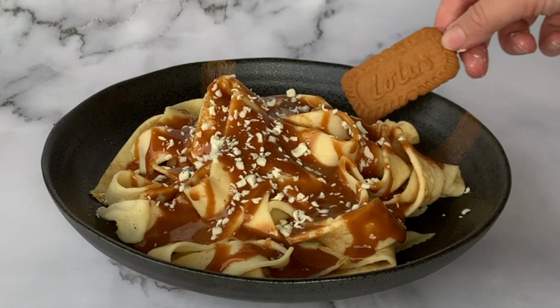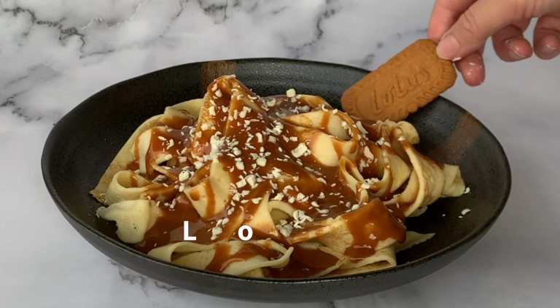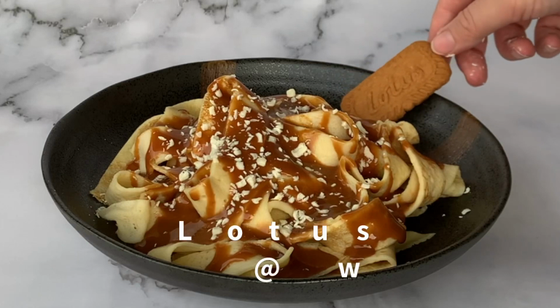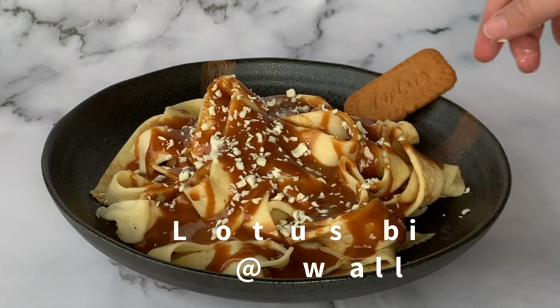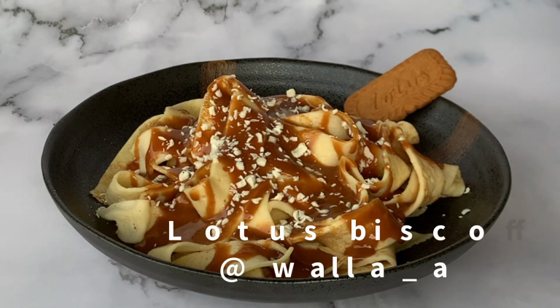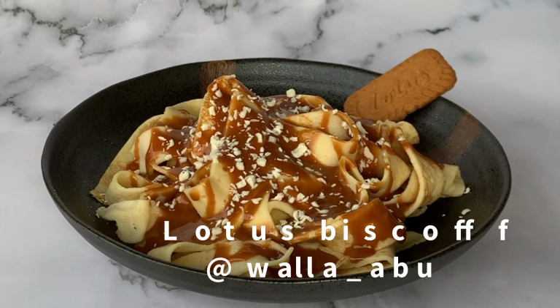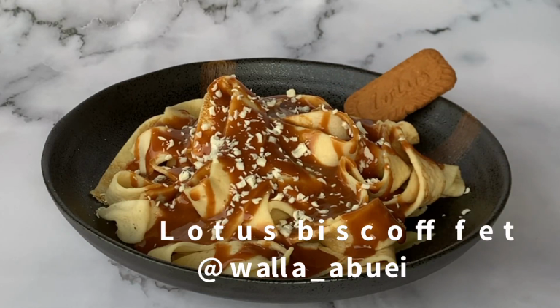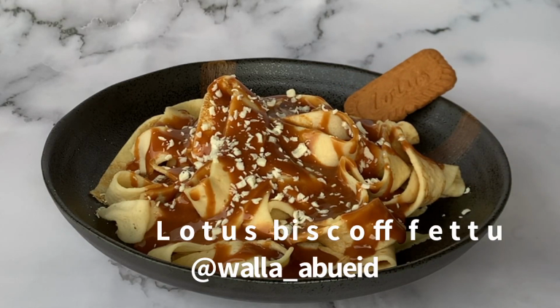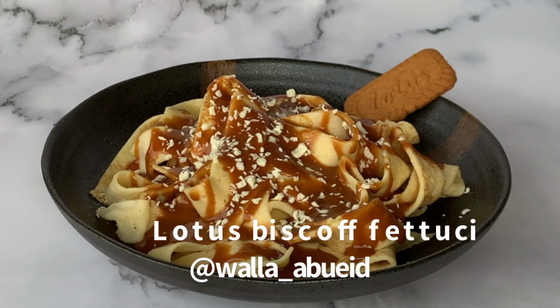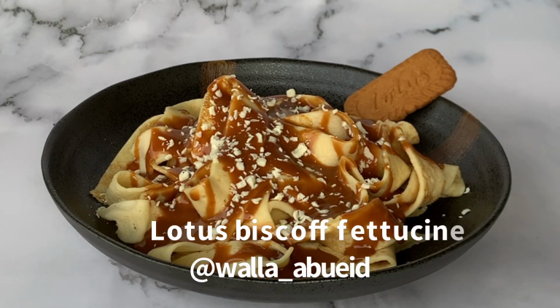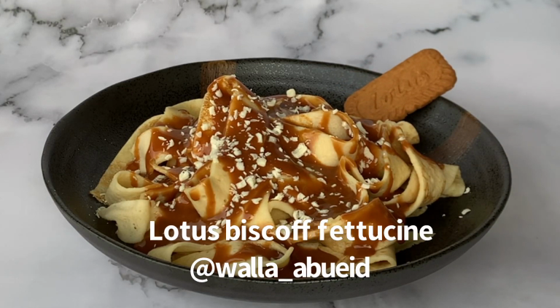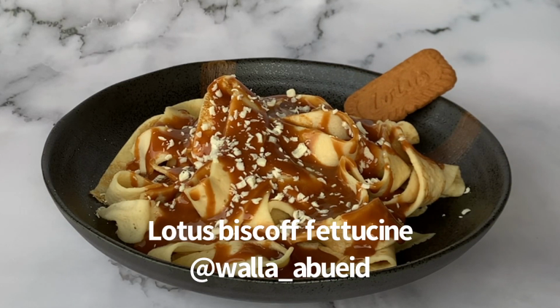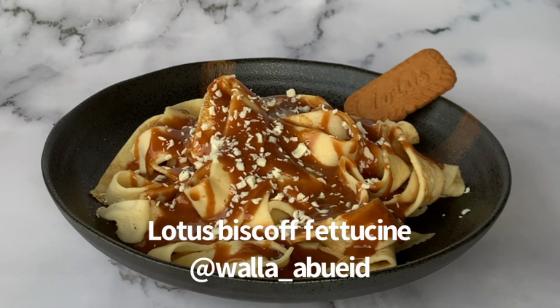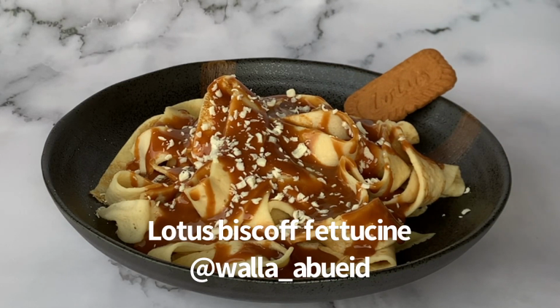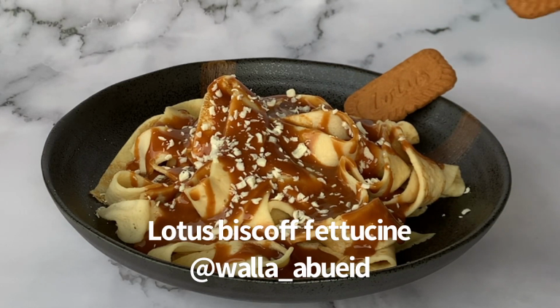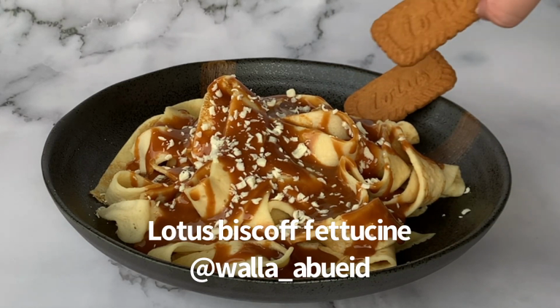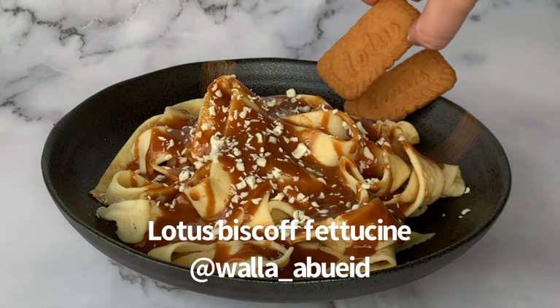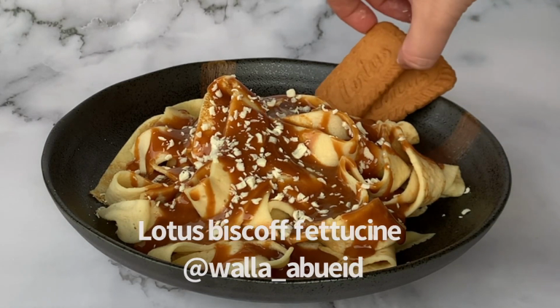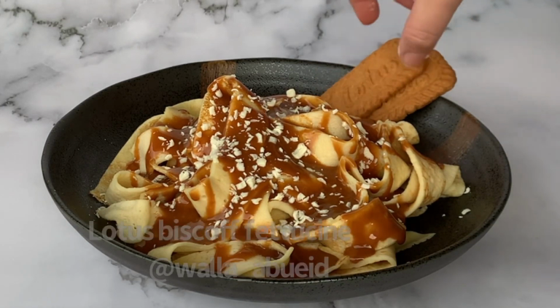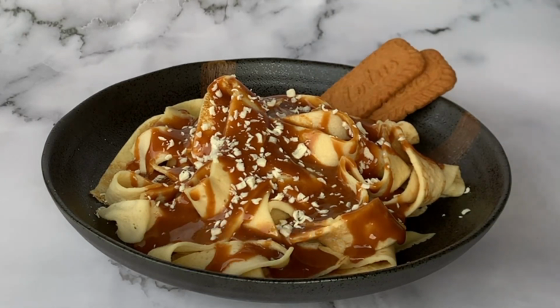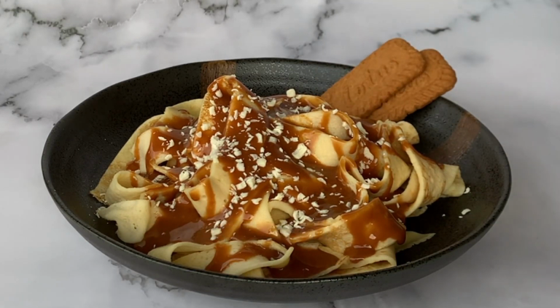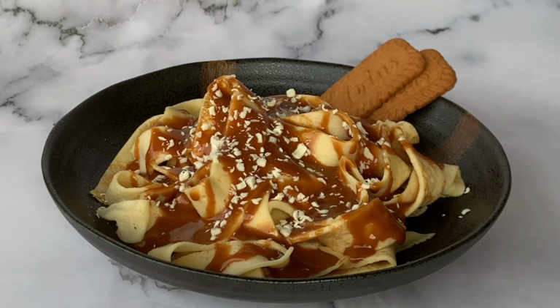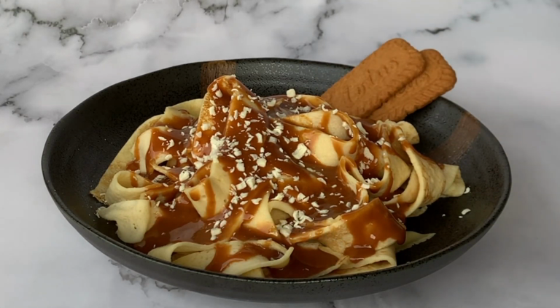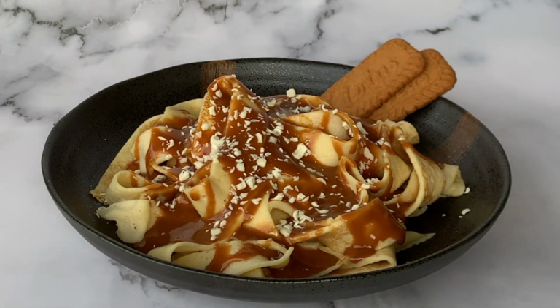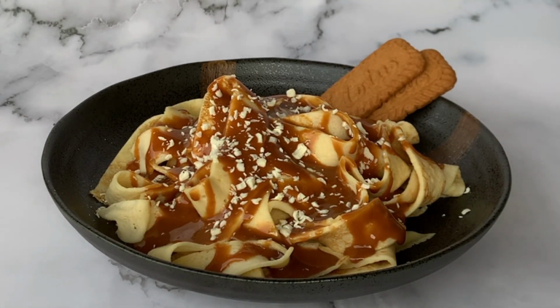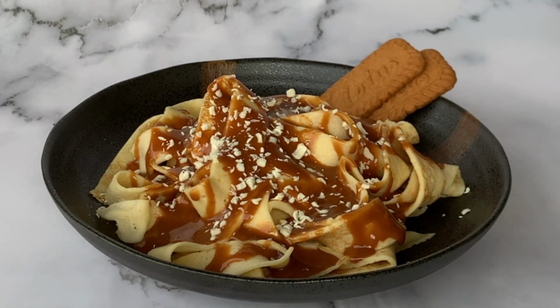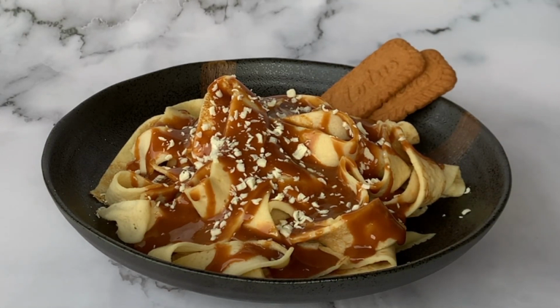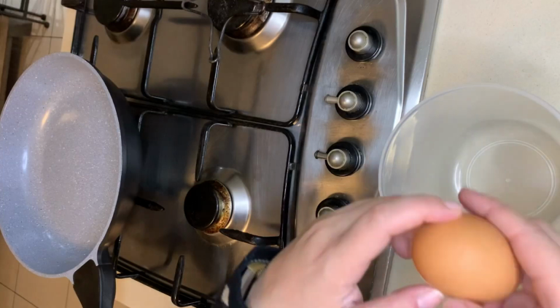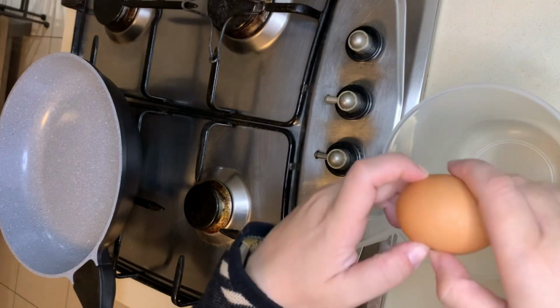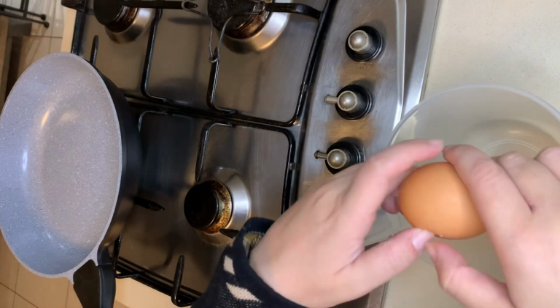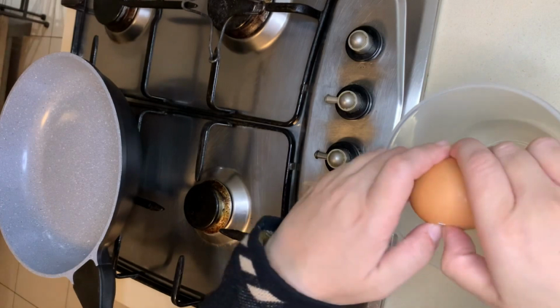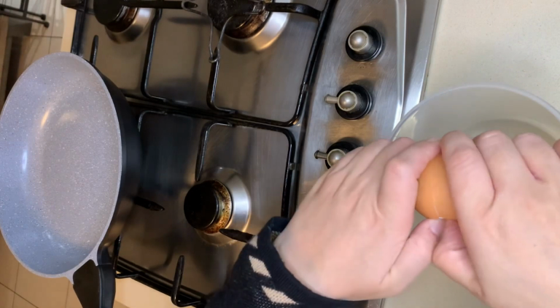Hello and welcome back to my channel. My name is Wala Abu Eid and today I'm going to show you how to make the Lotus Biscoff Fettuccine.